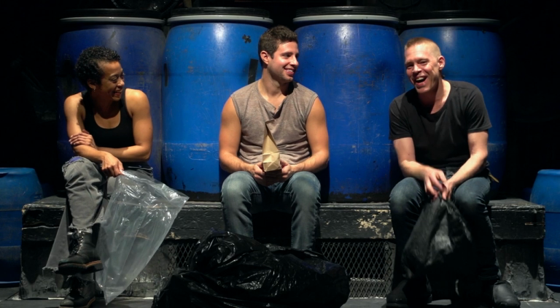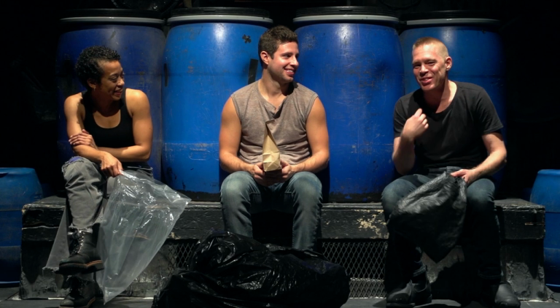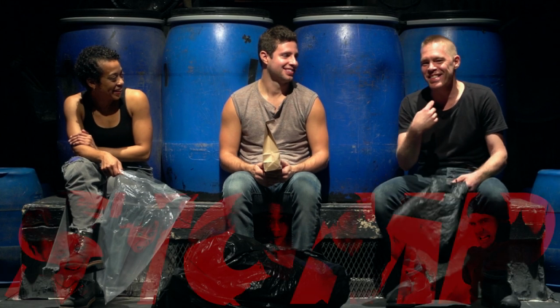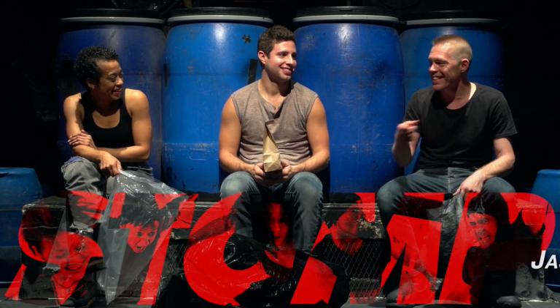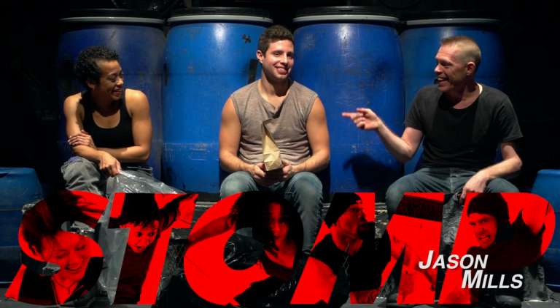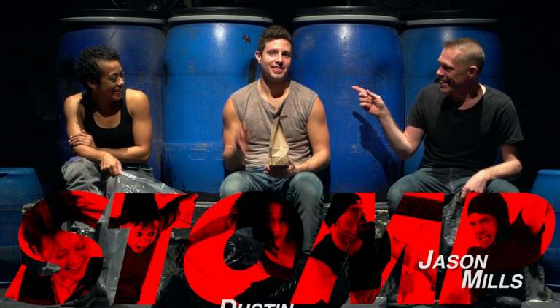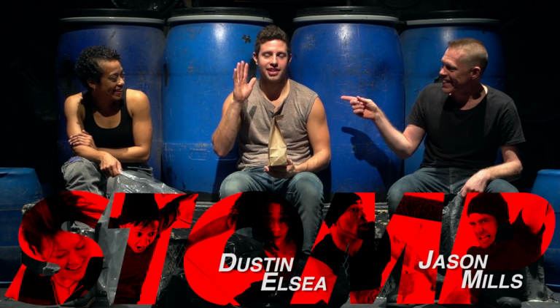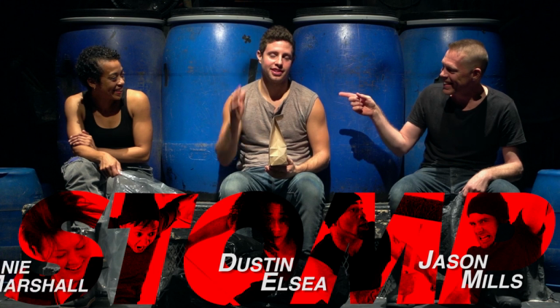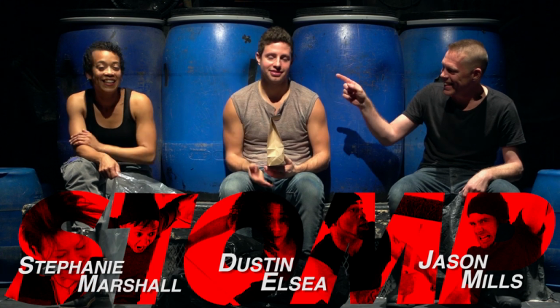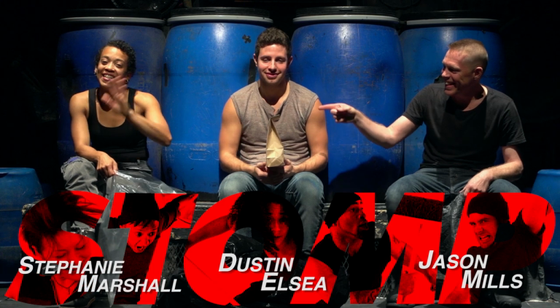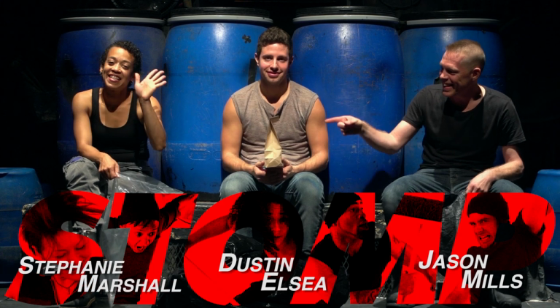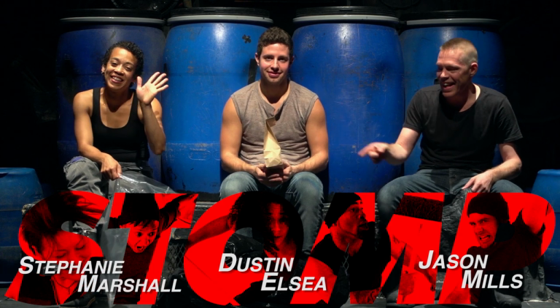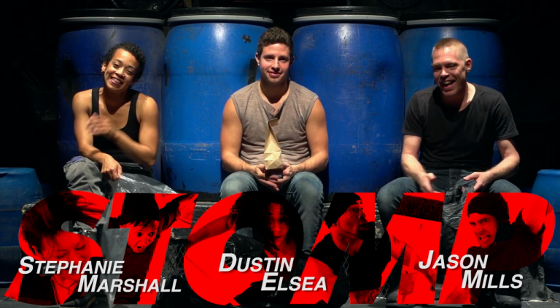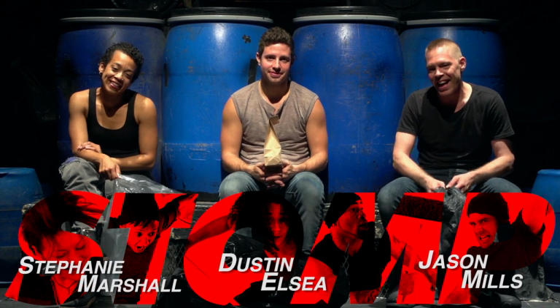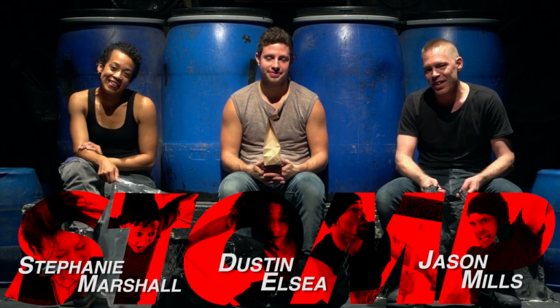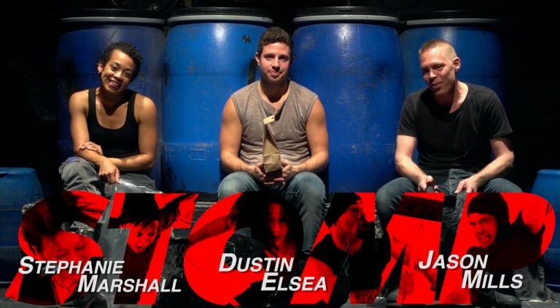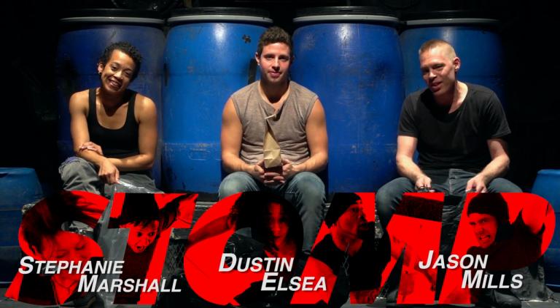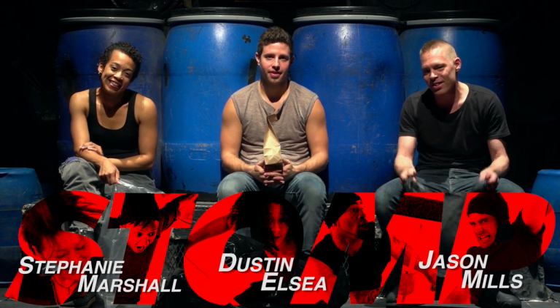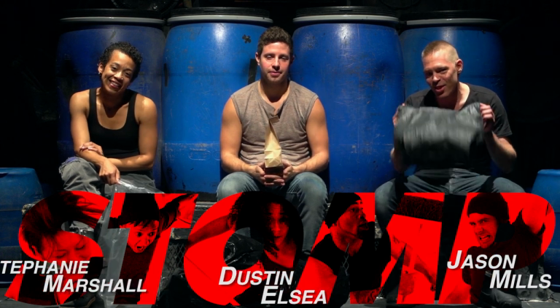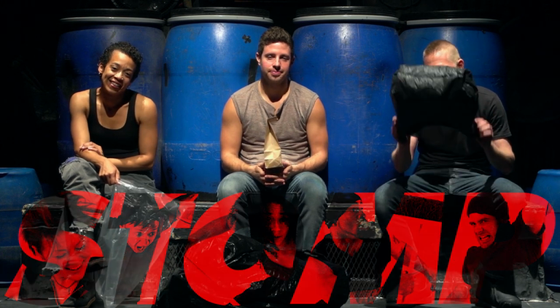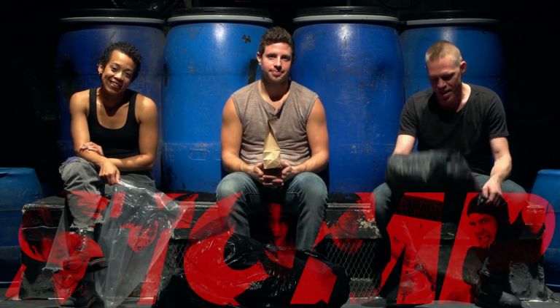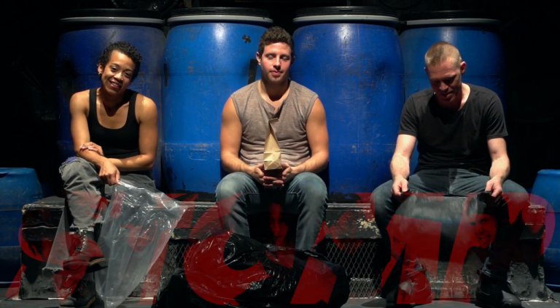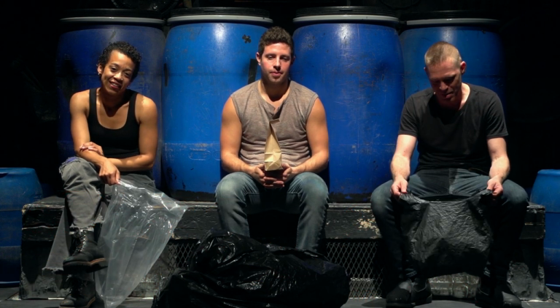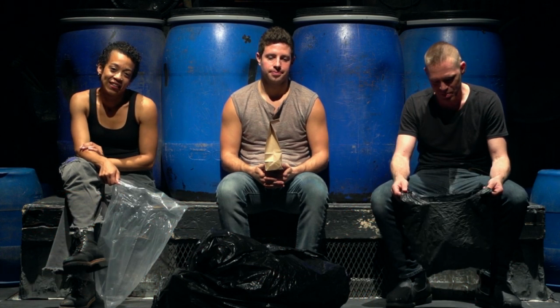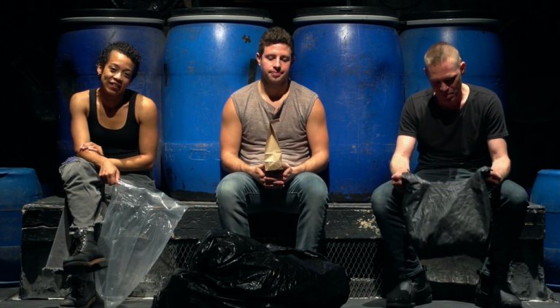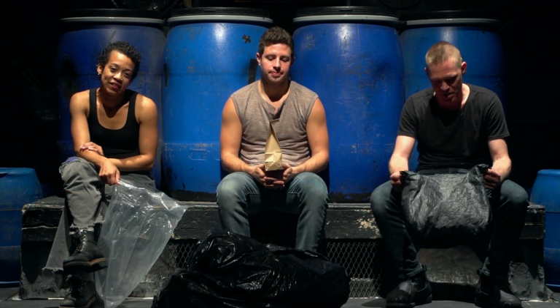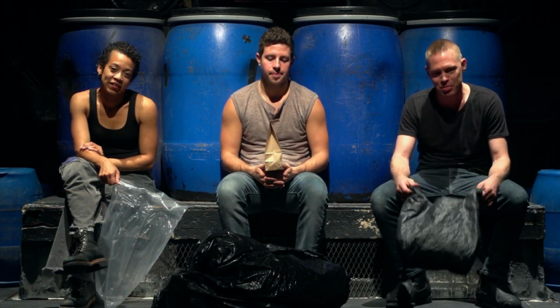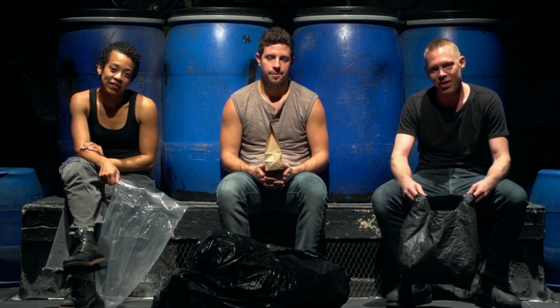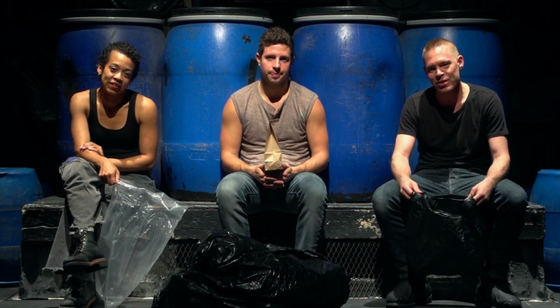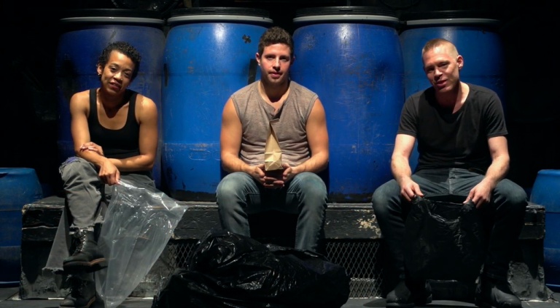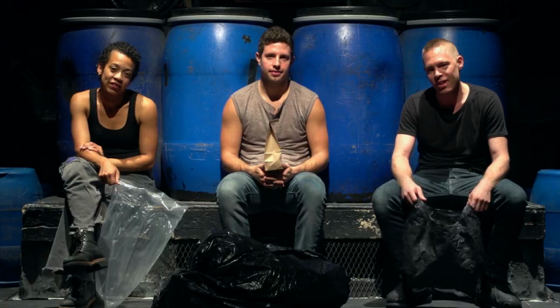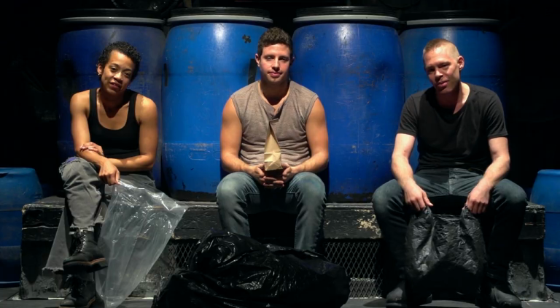I'm Jason. Dustin. And Stephanie. And we're here to show you some stomp stuff that you can do at home.